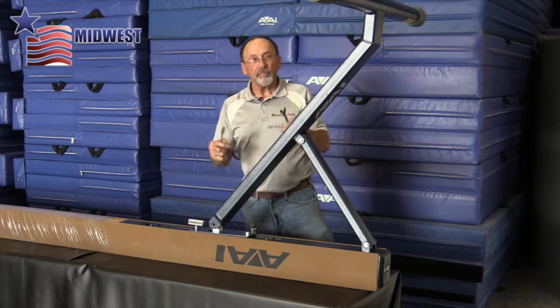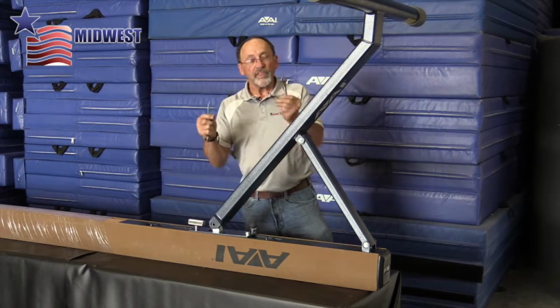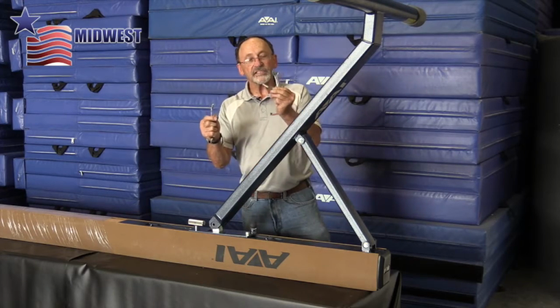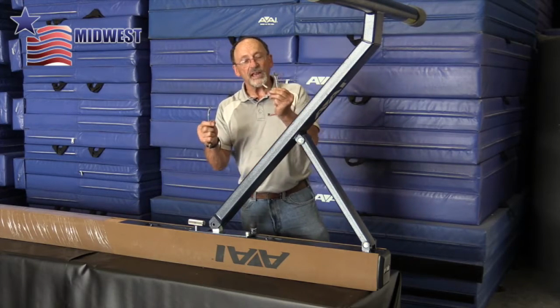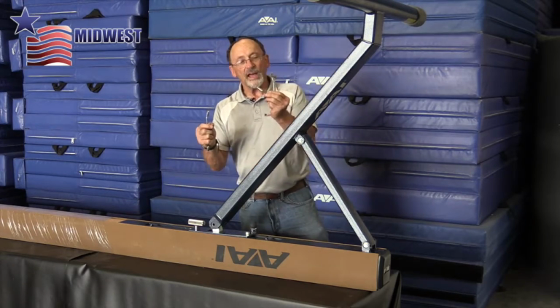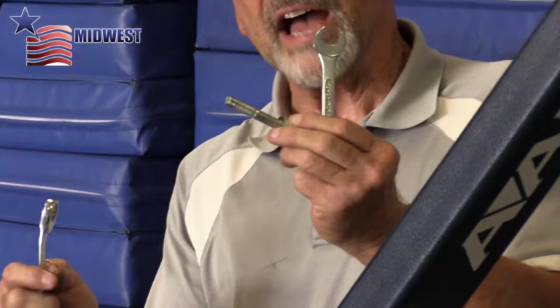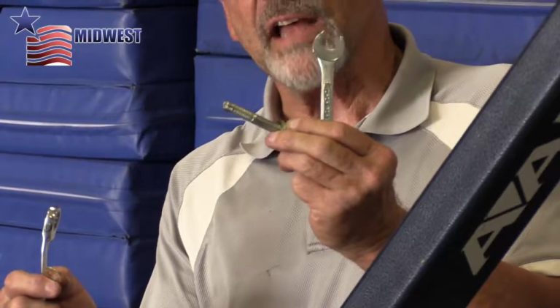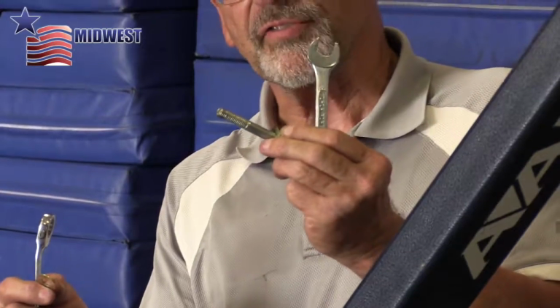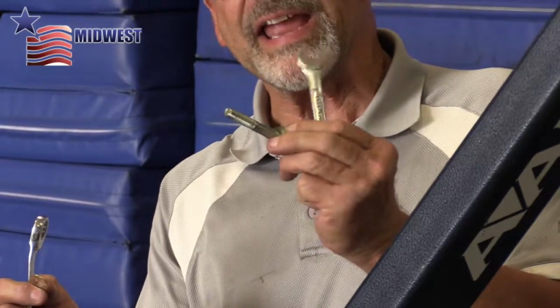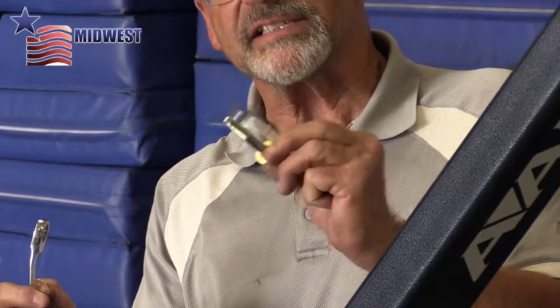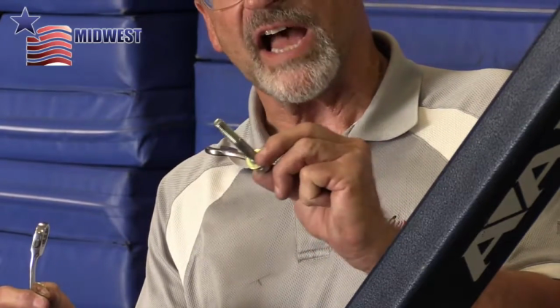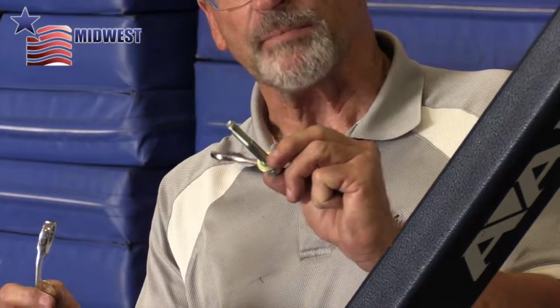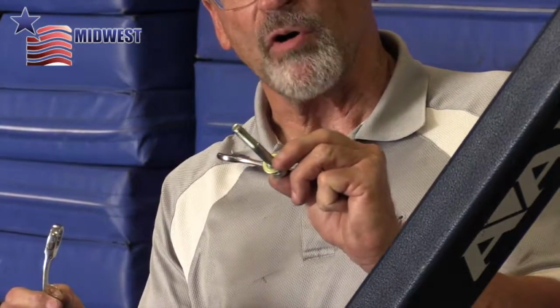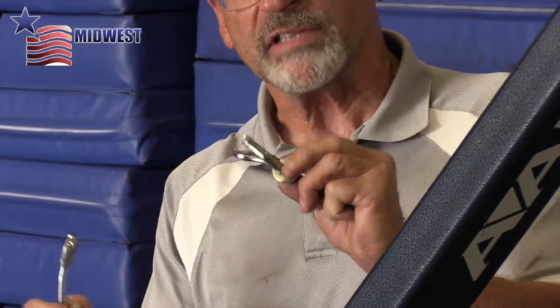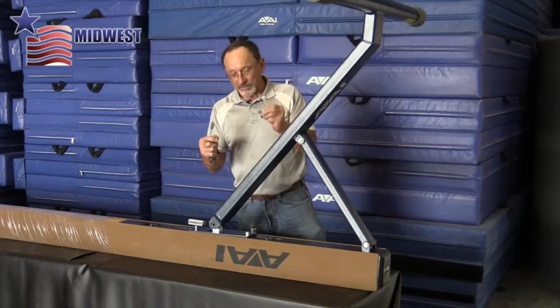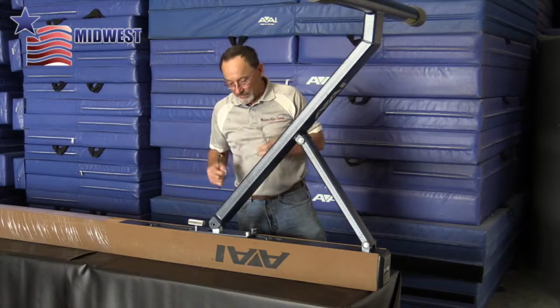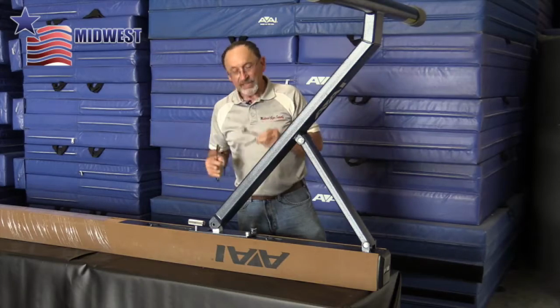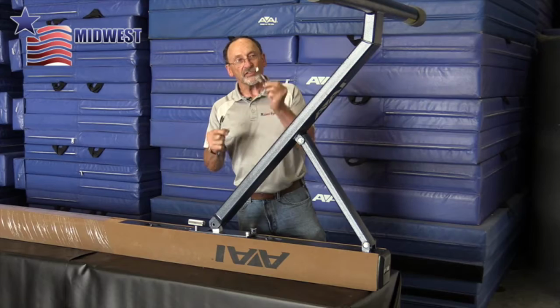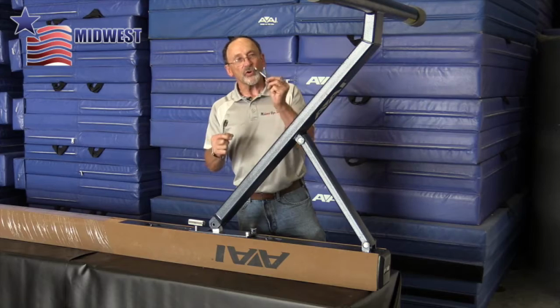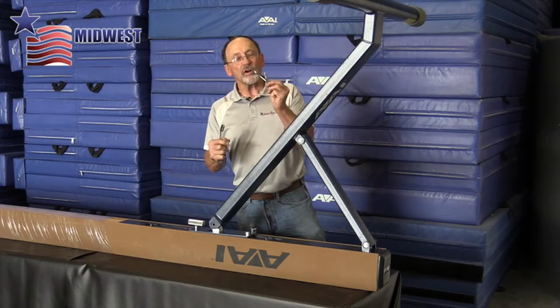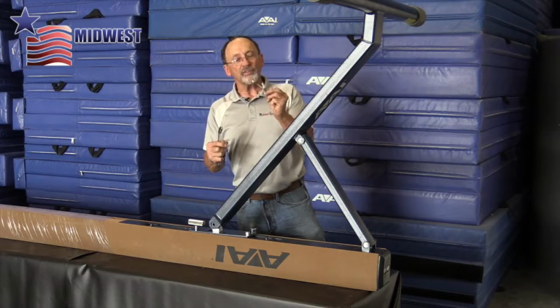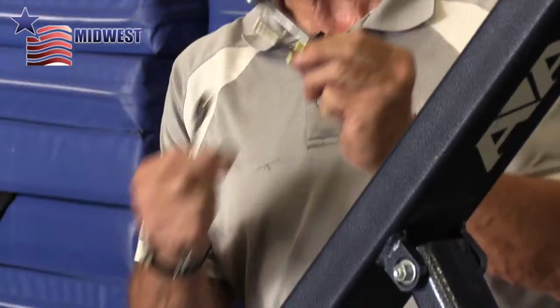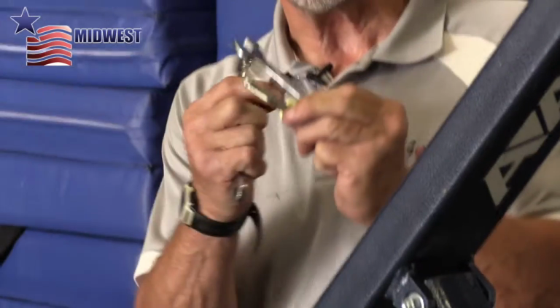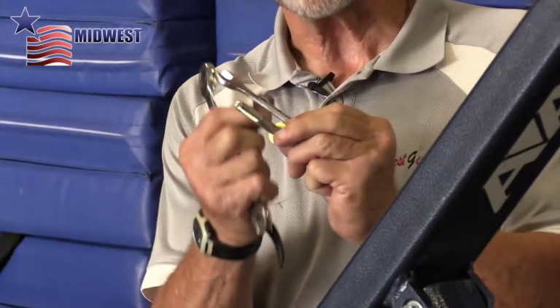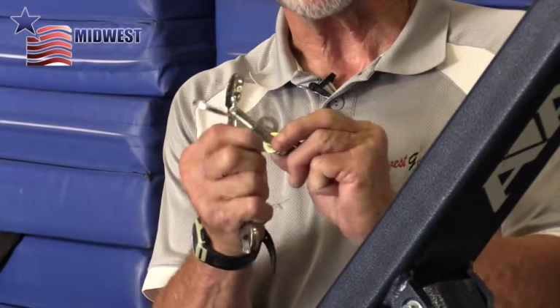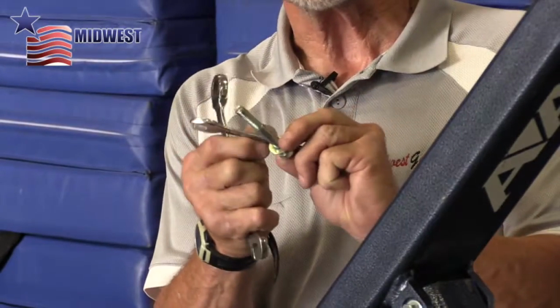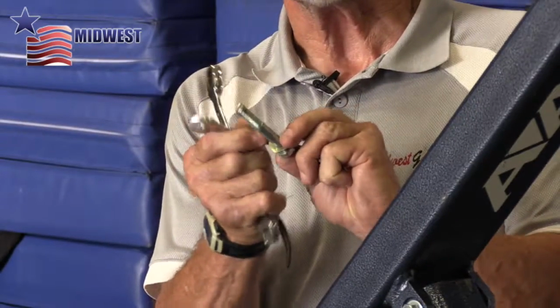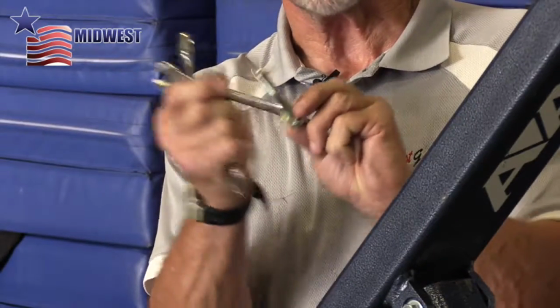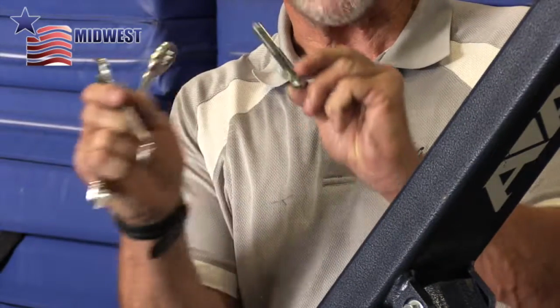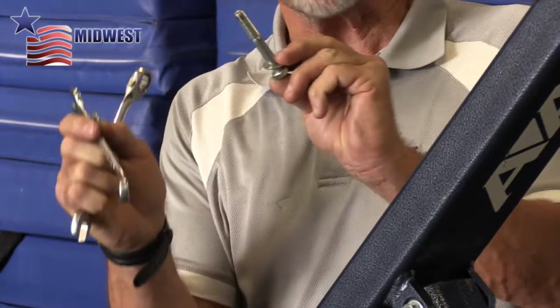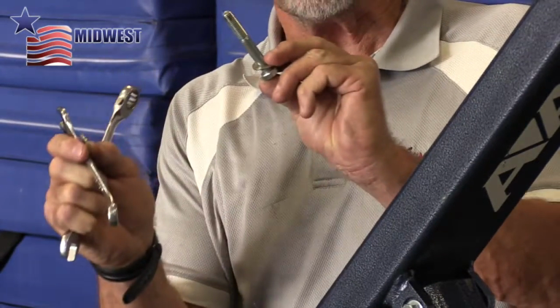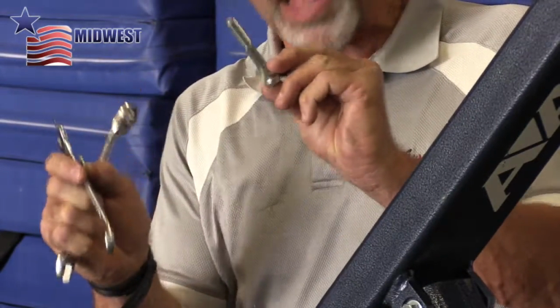This is a 3/8ths size bolt. It's the shorter of the two bolts that's used in the front mounting block.